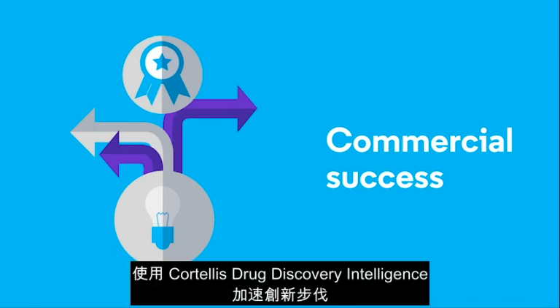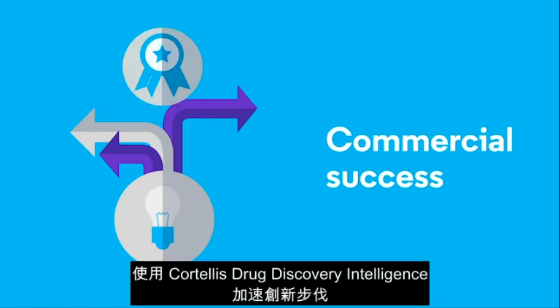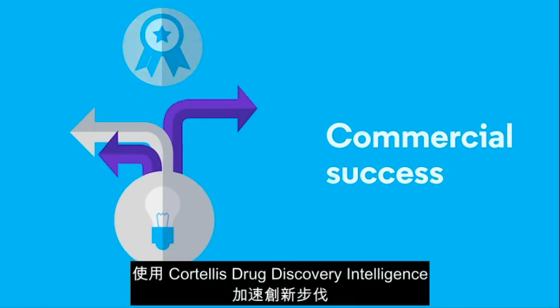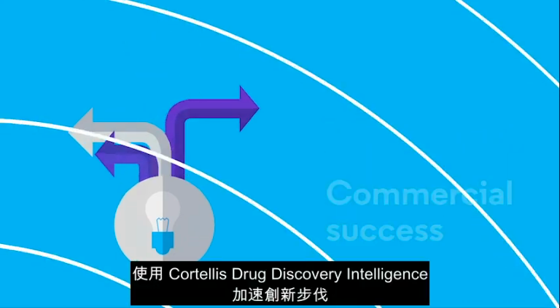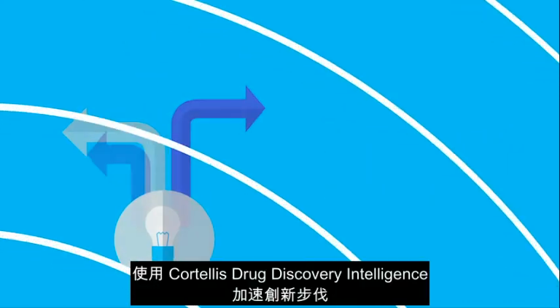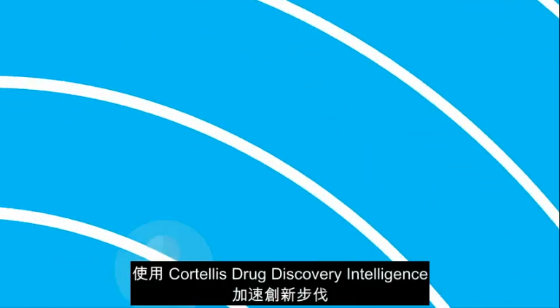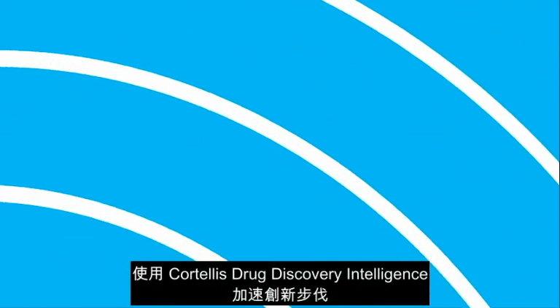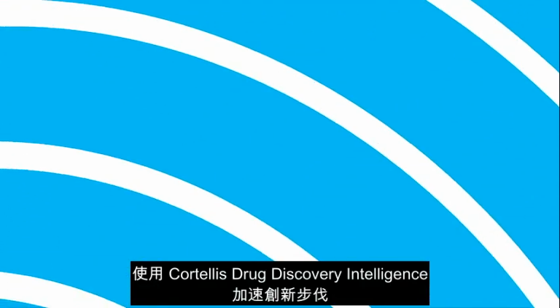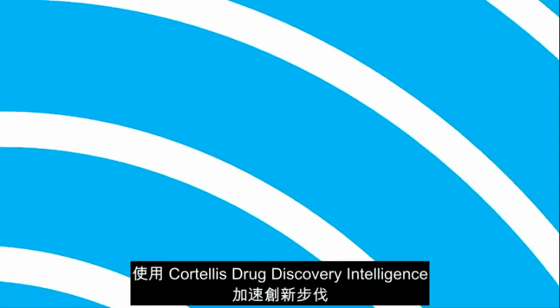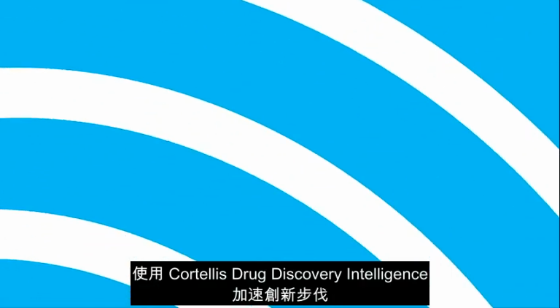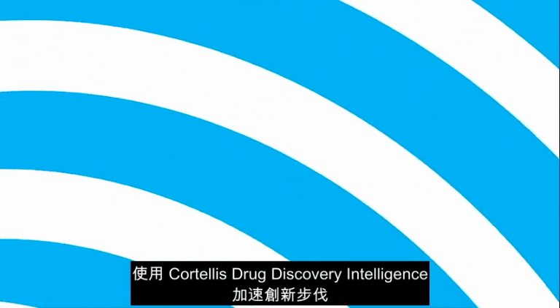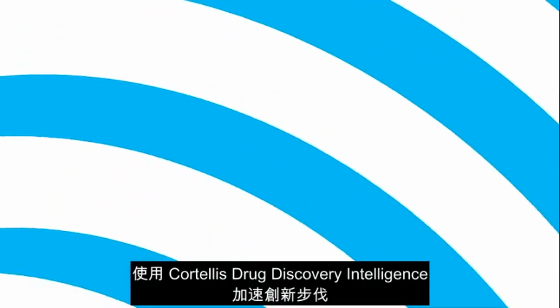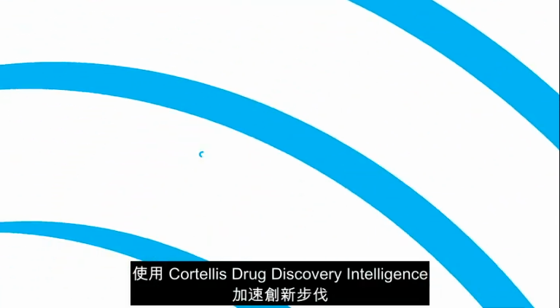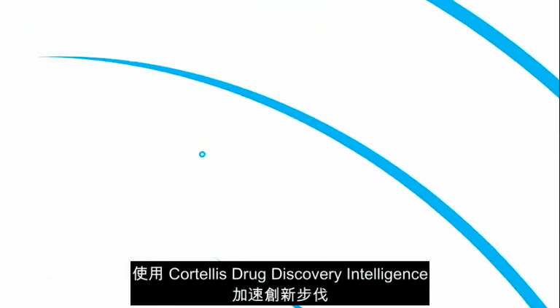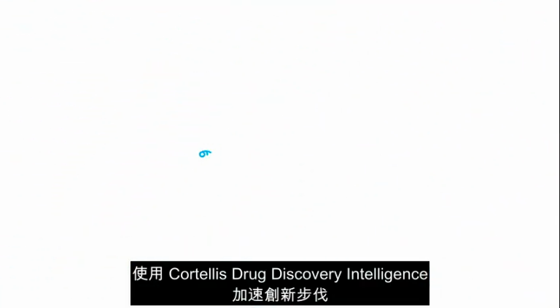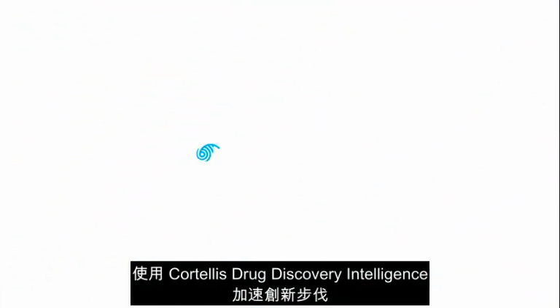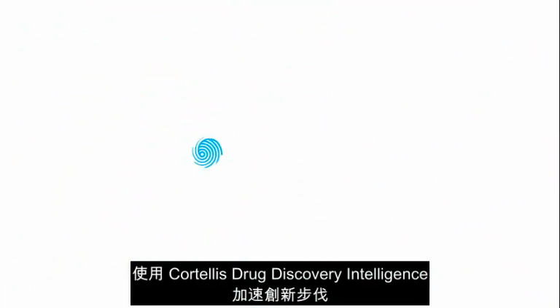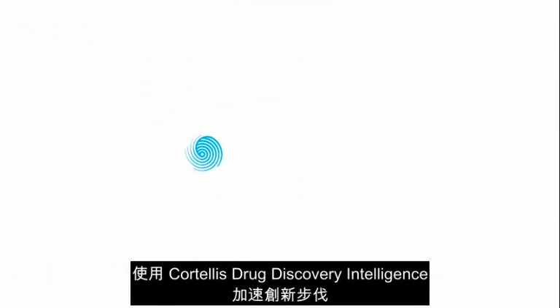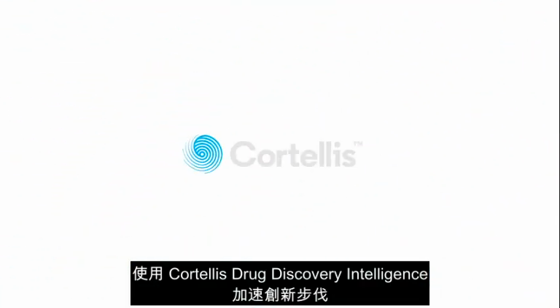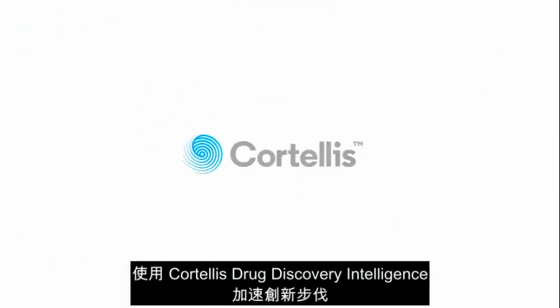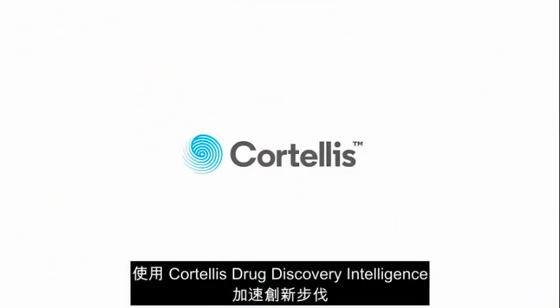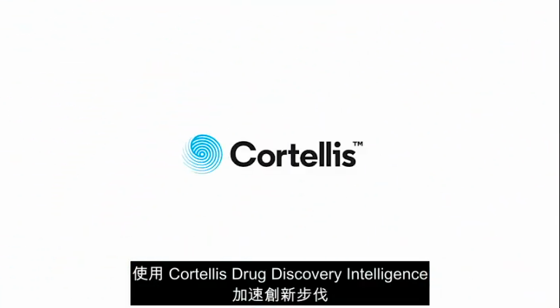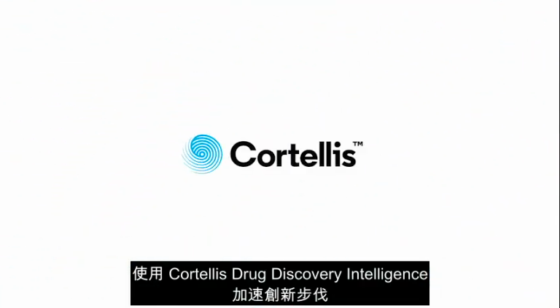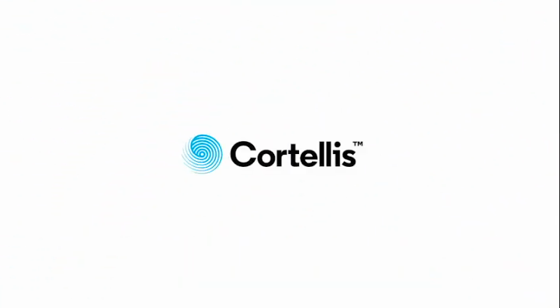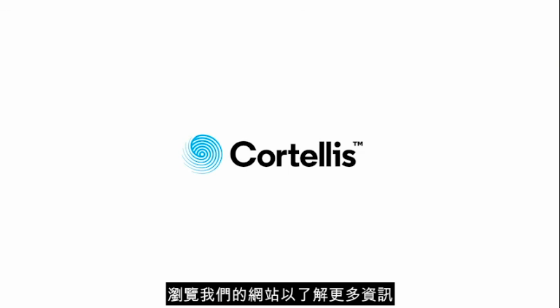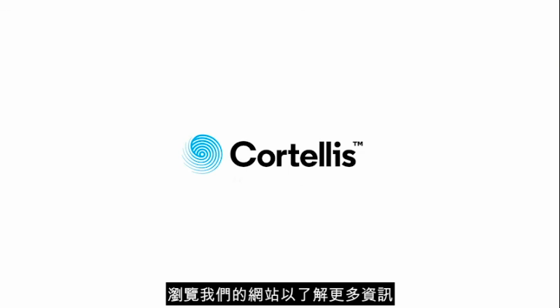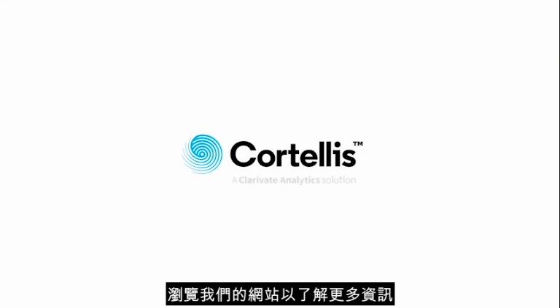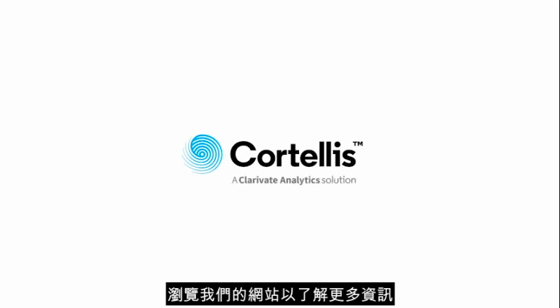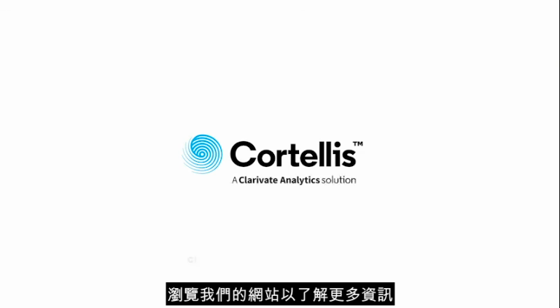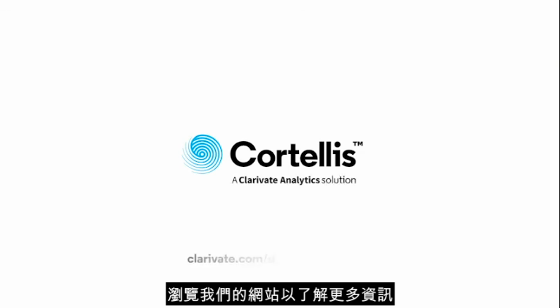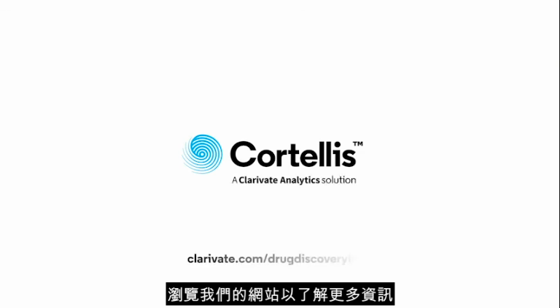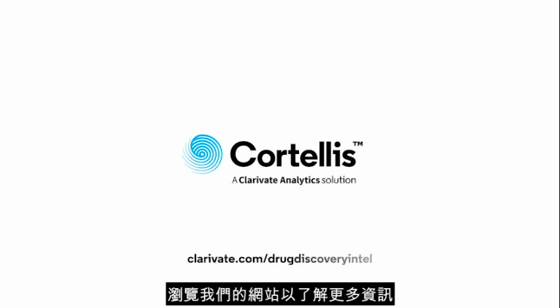Accelerate innovation with Cortellis Drug Discovery Intelligence. Visit our website to learn more.